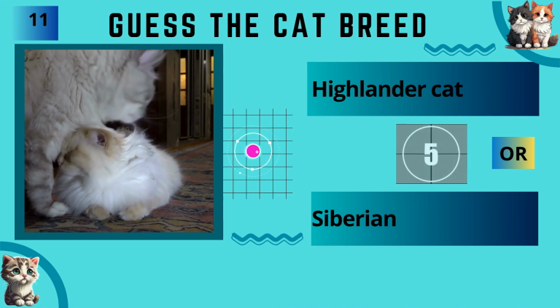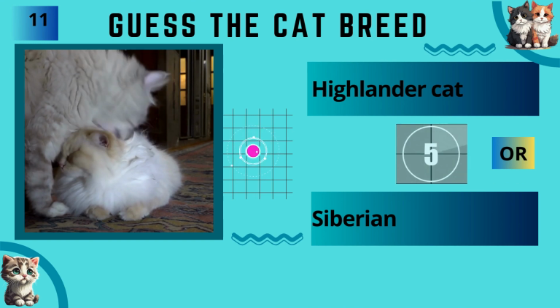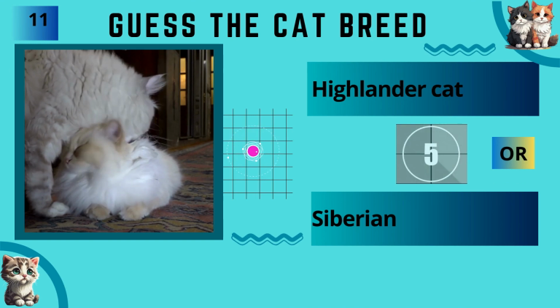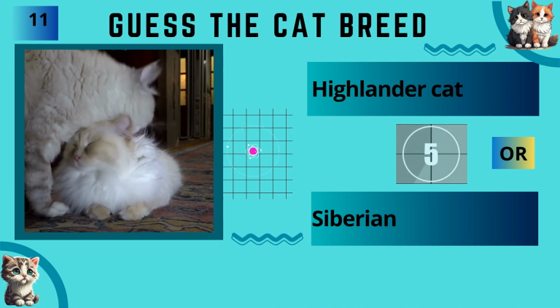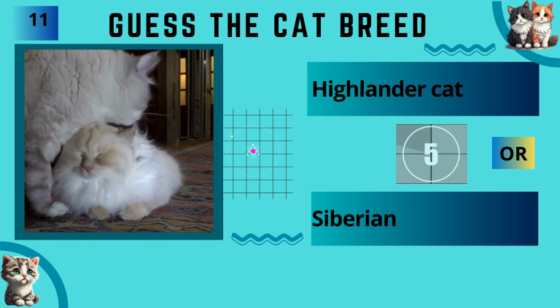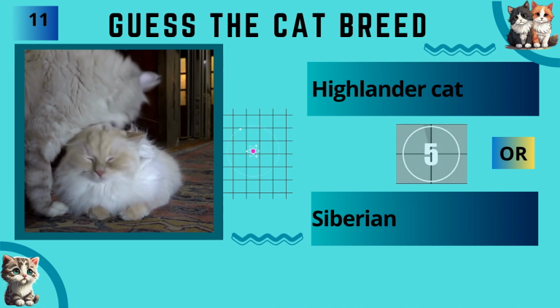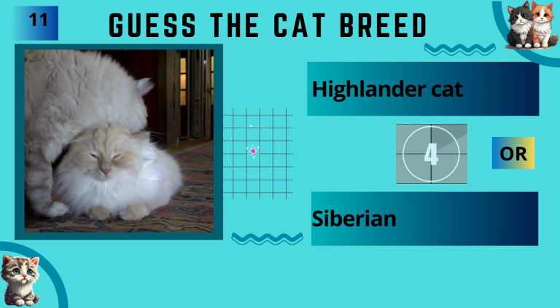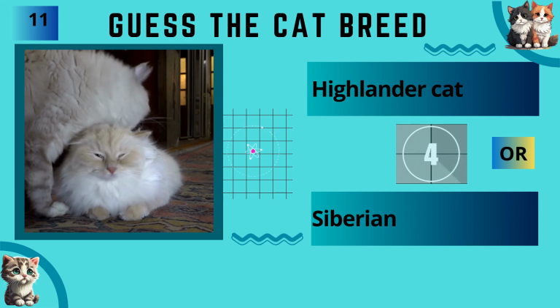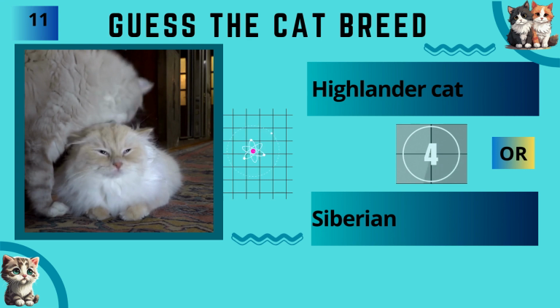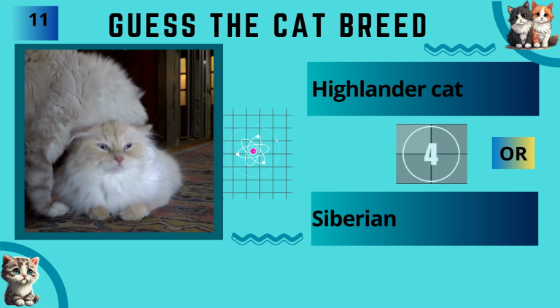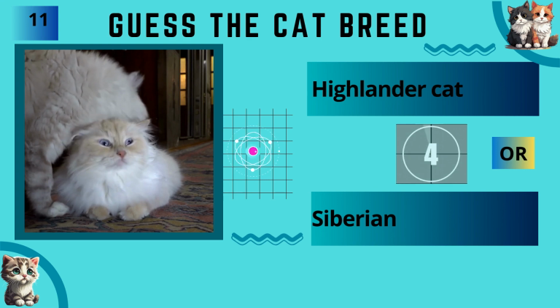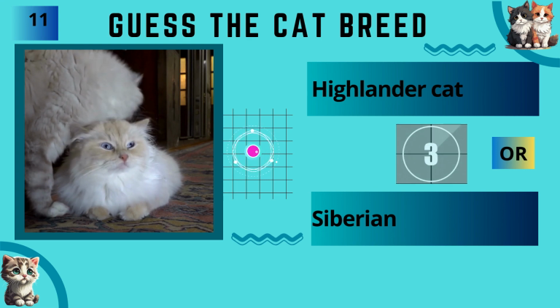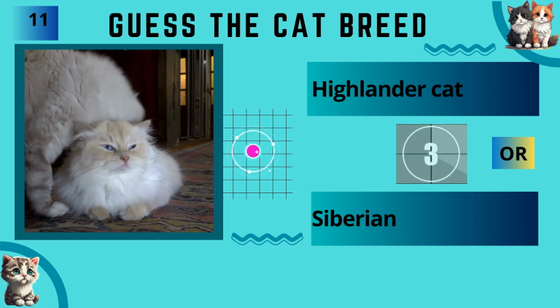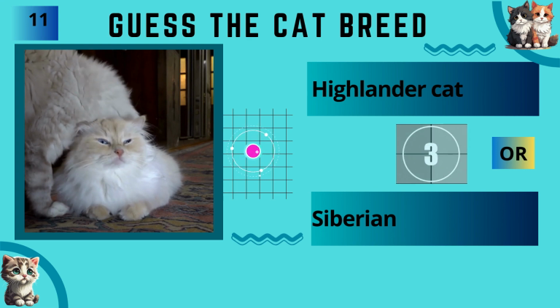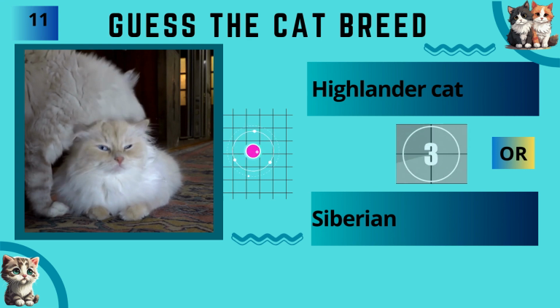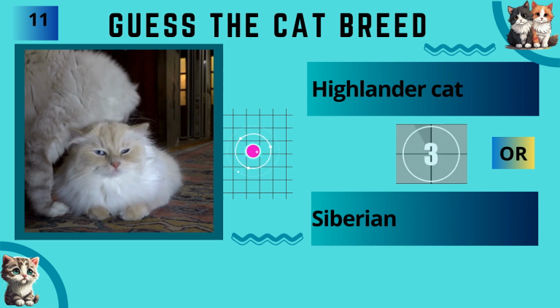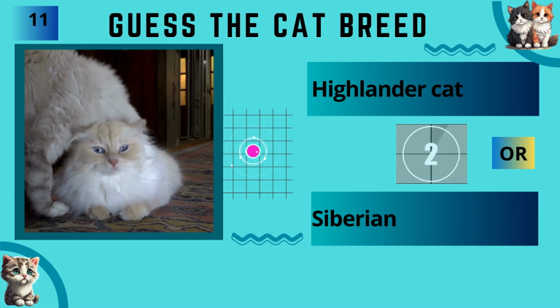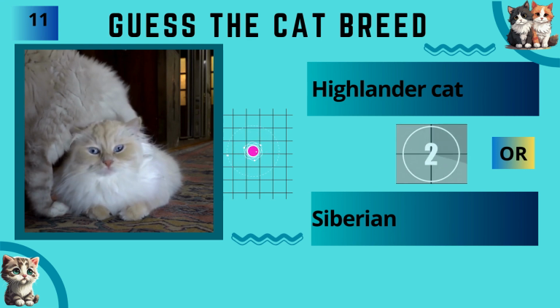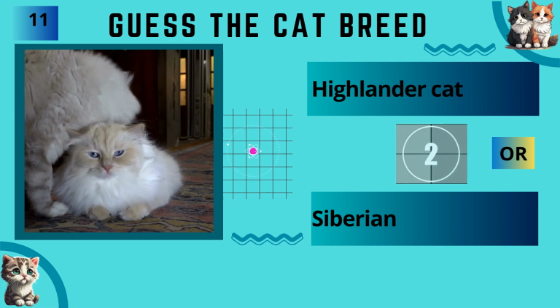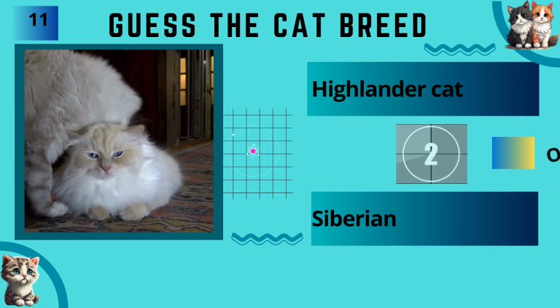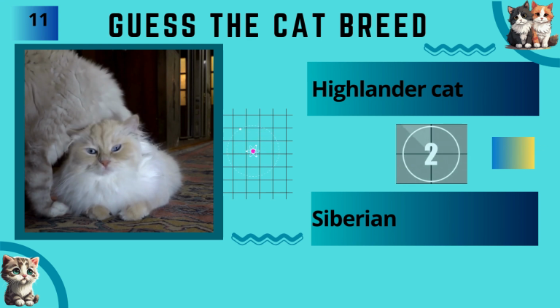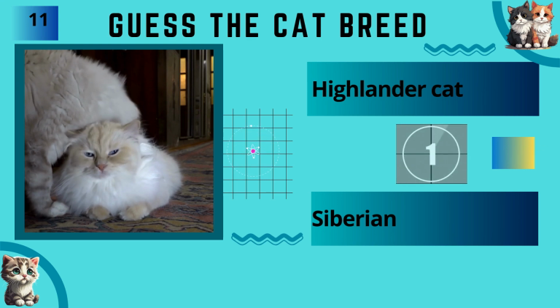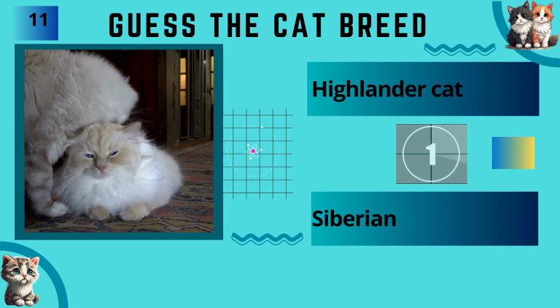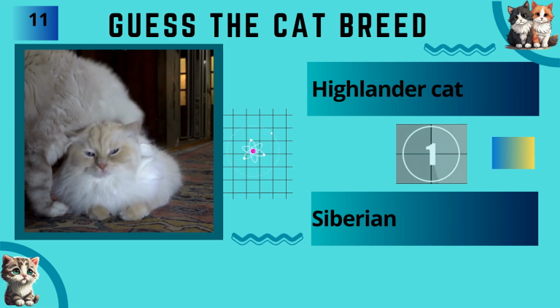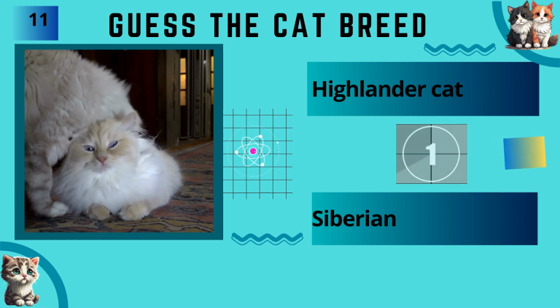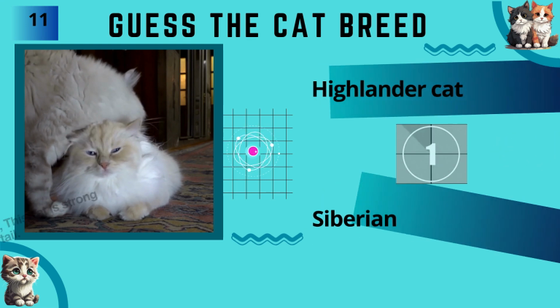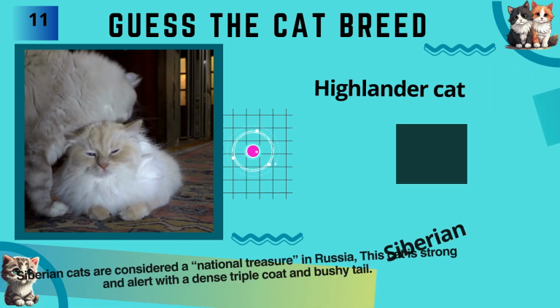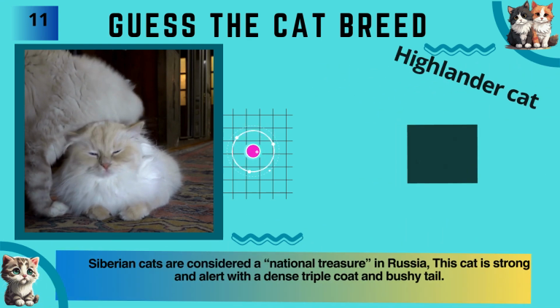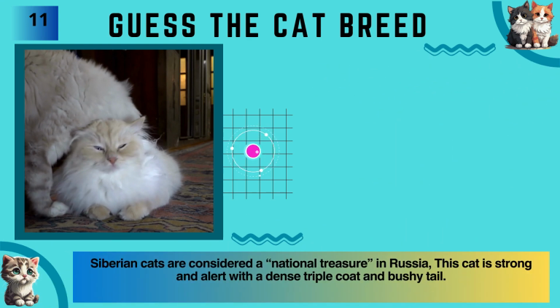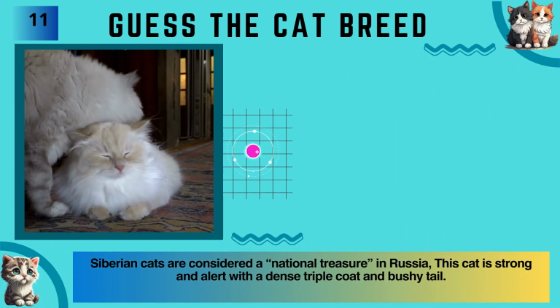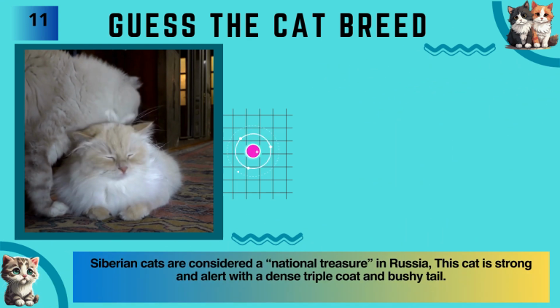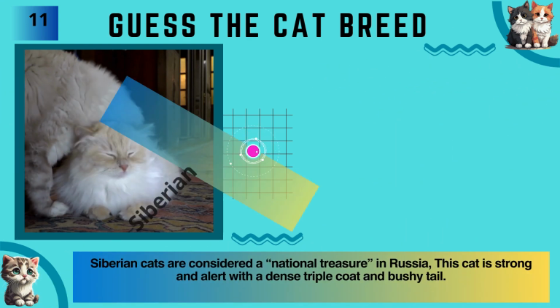Highlander cat or Siberian? The answer is Siberian.